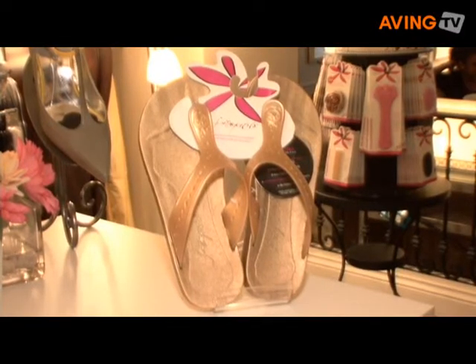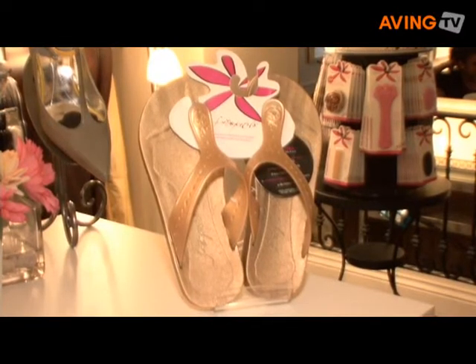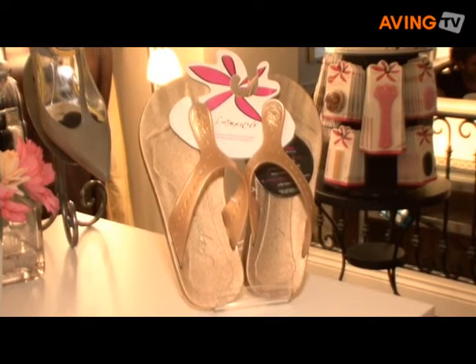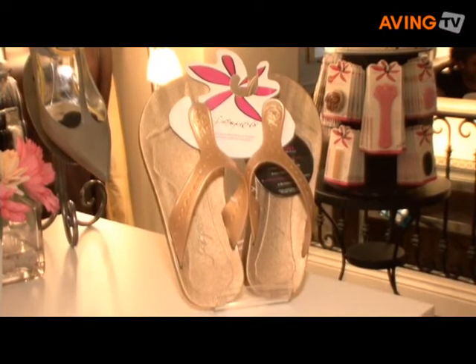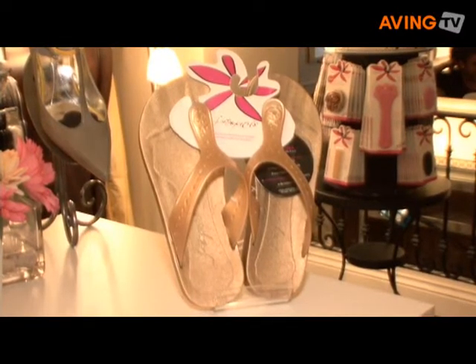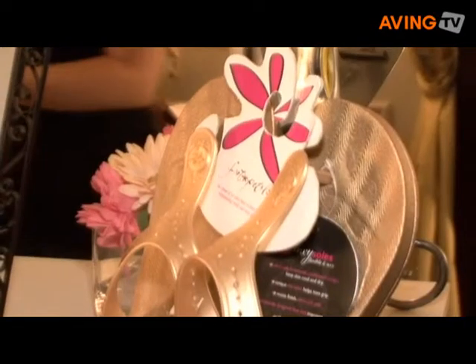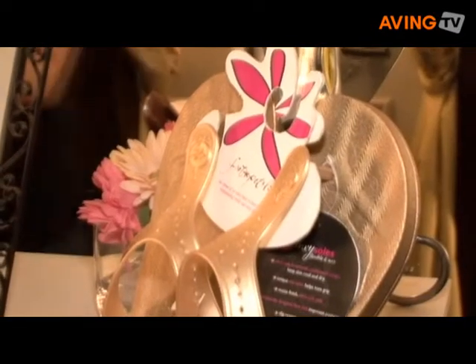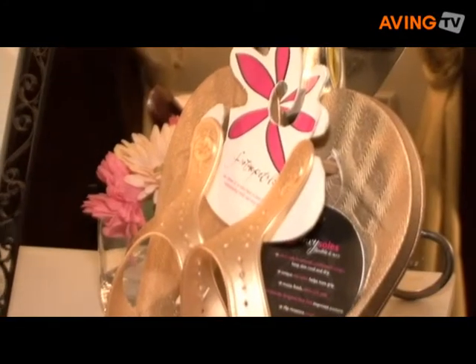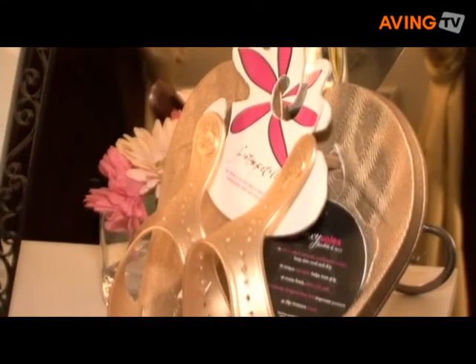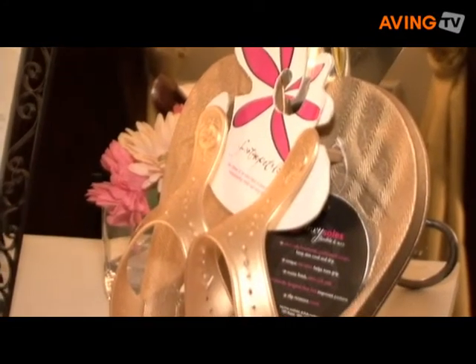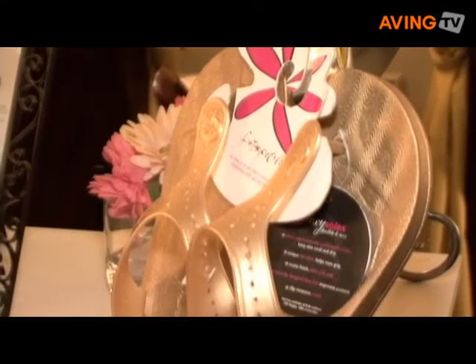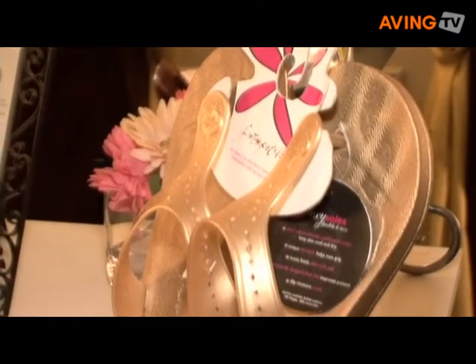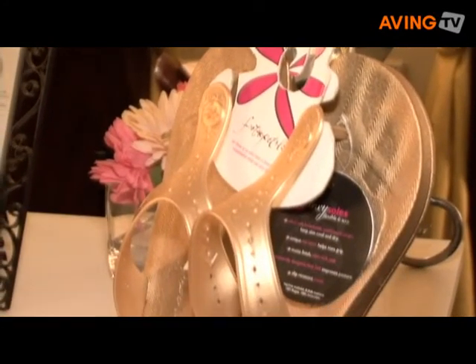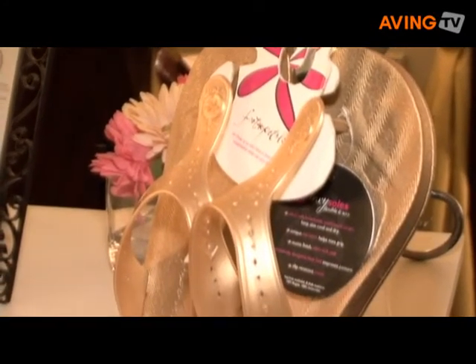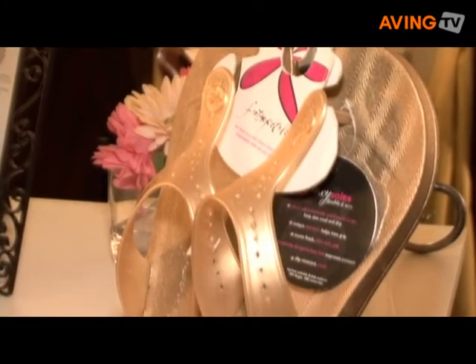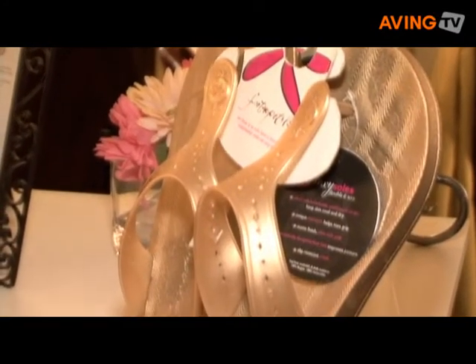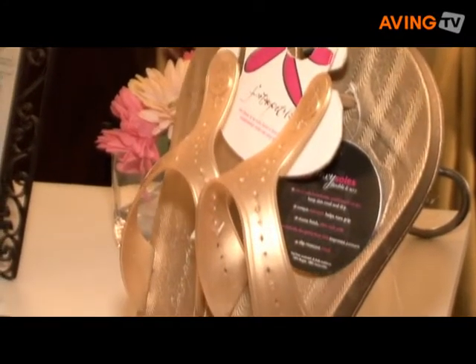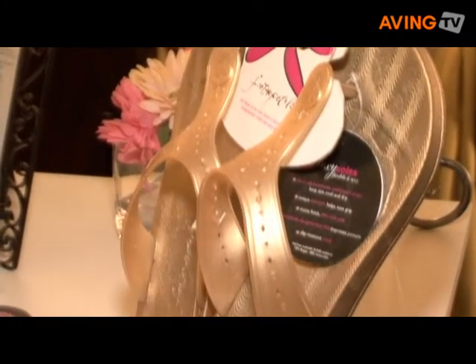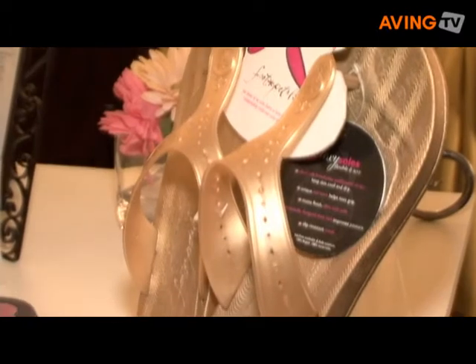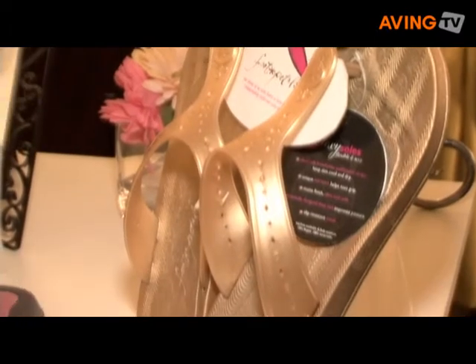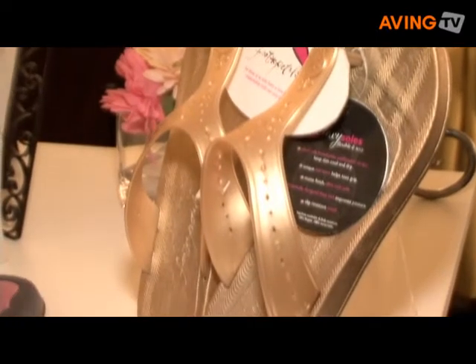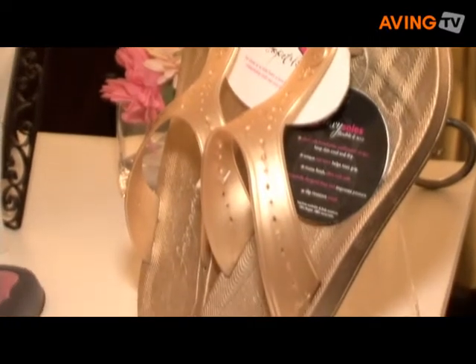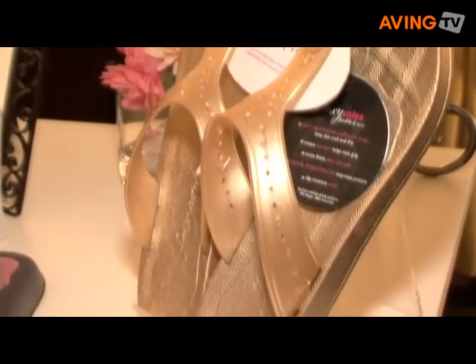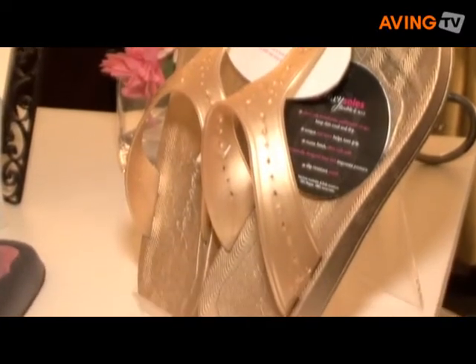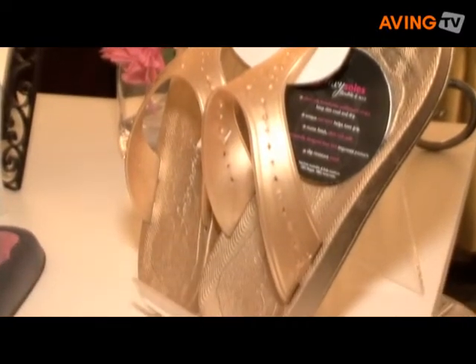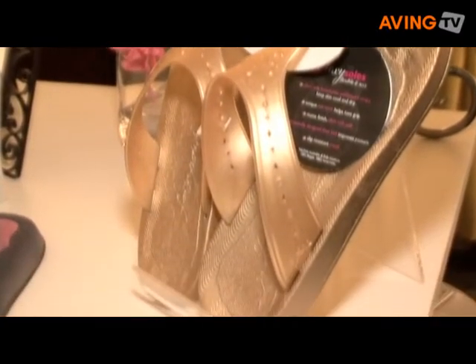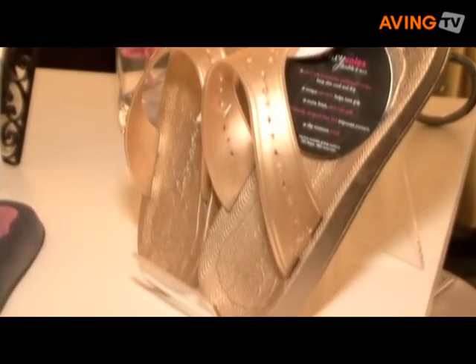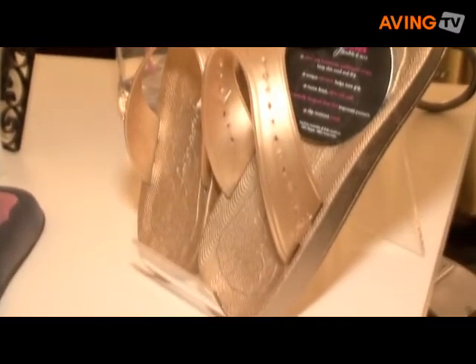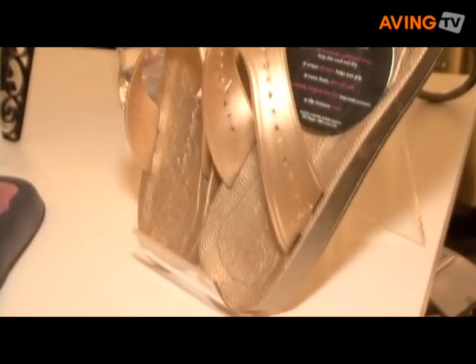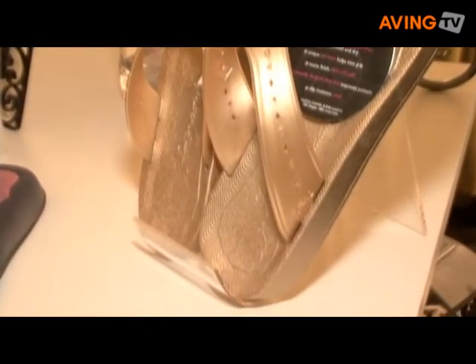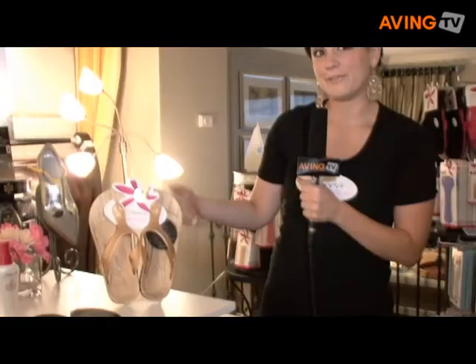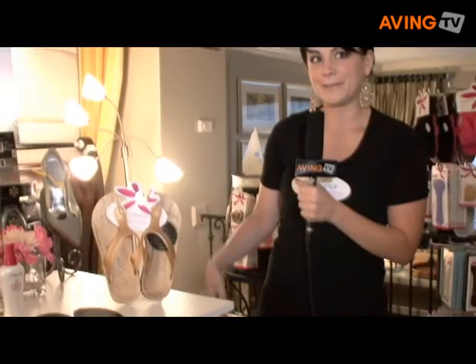We also have our Flexi Soles, which is made of whipped rubber. It's a very lightweight, healthy flop for your feet.